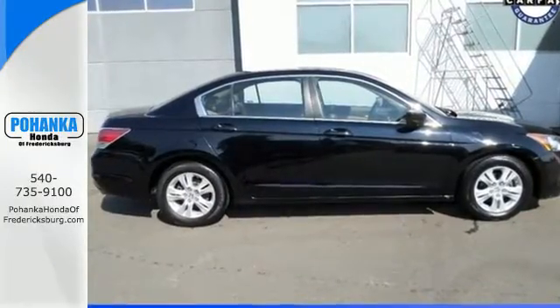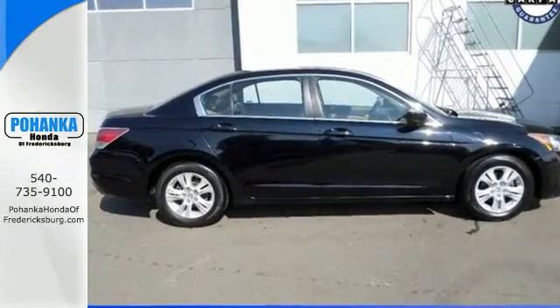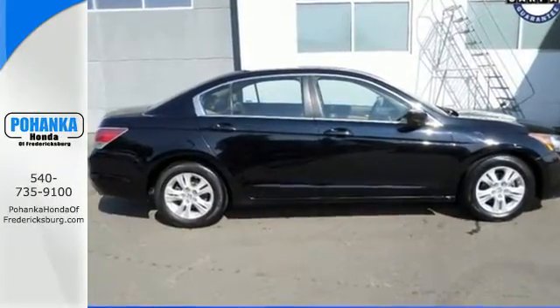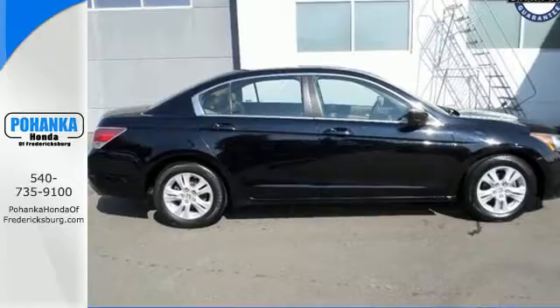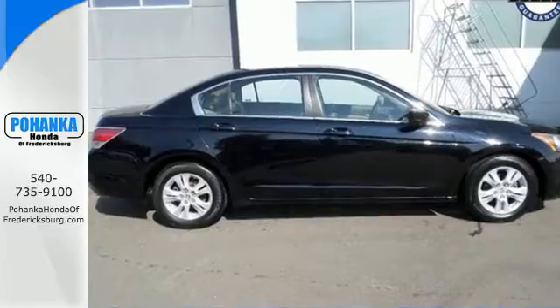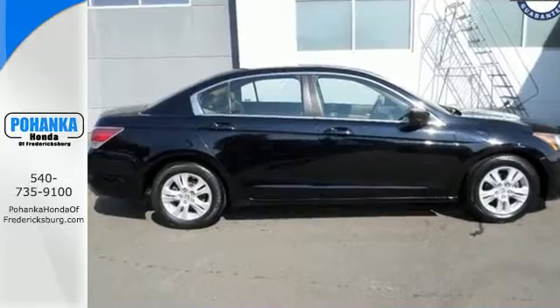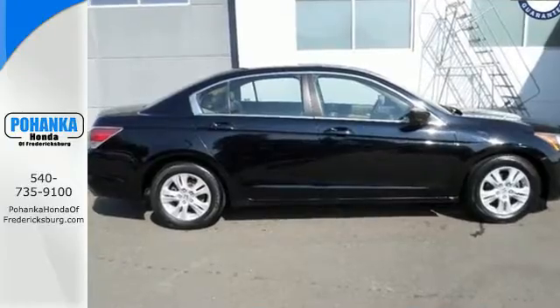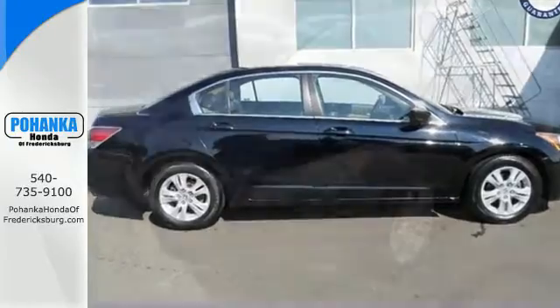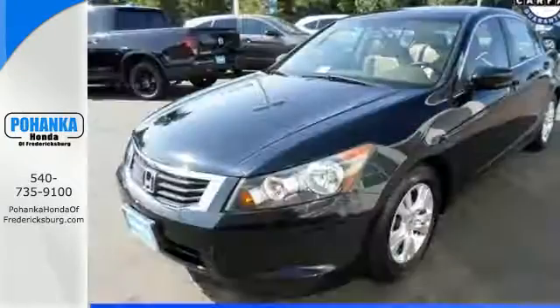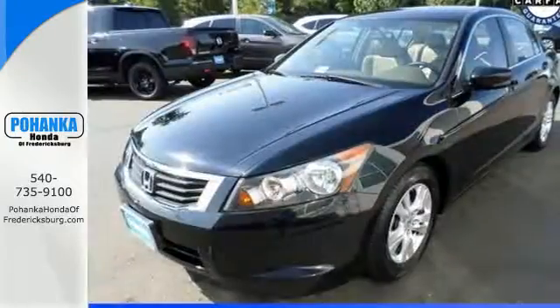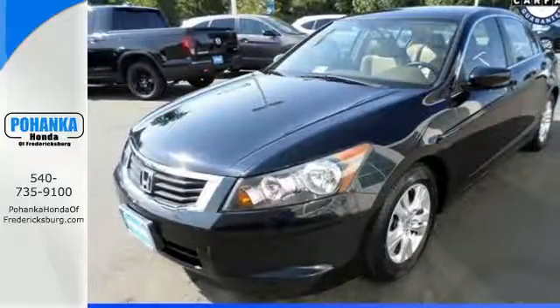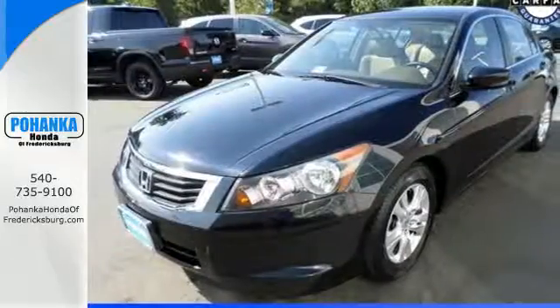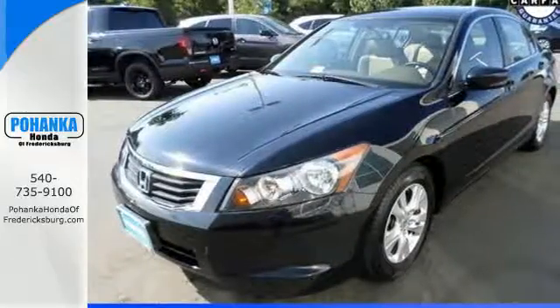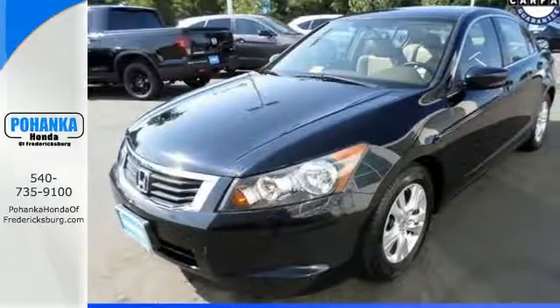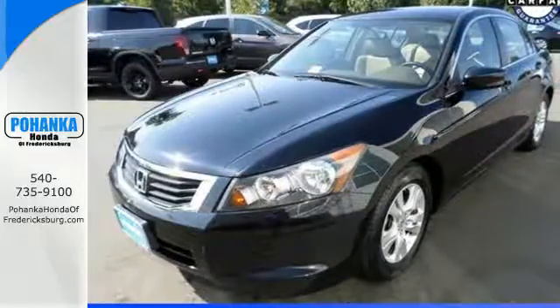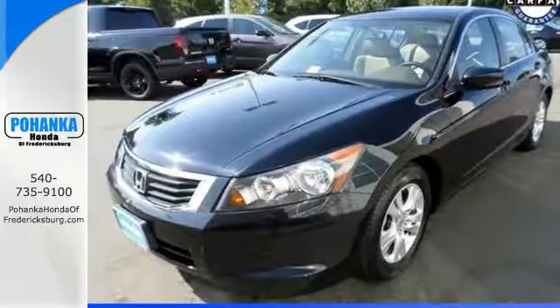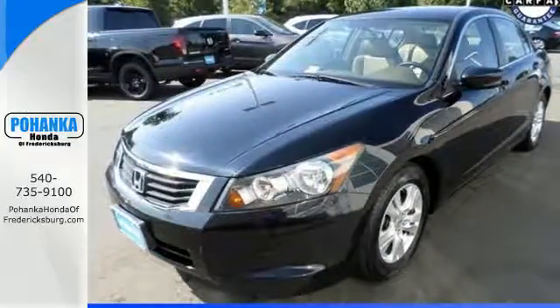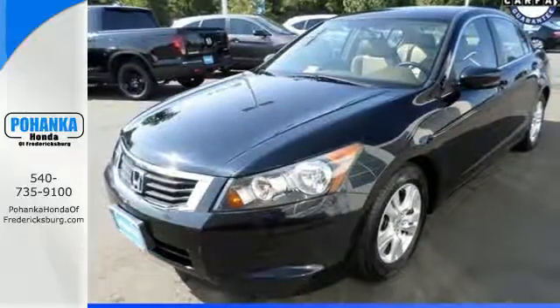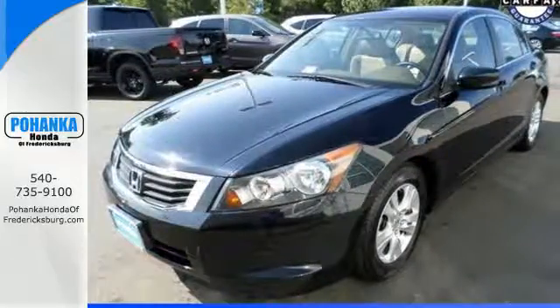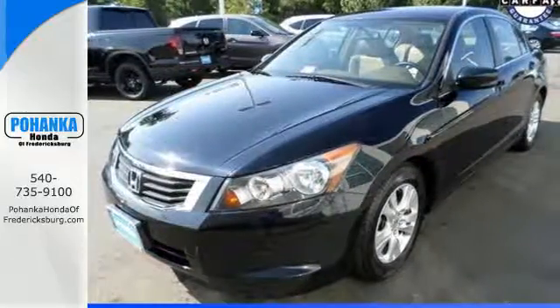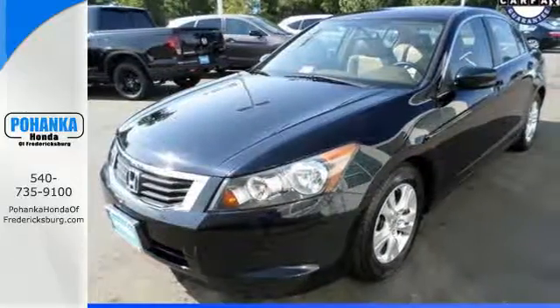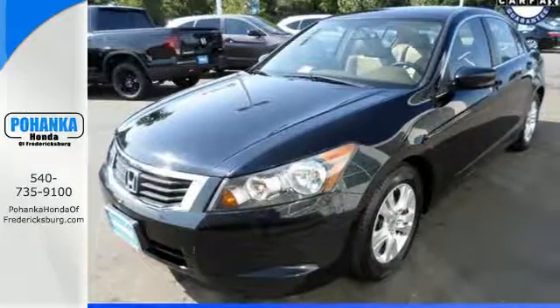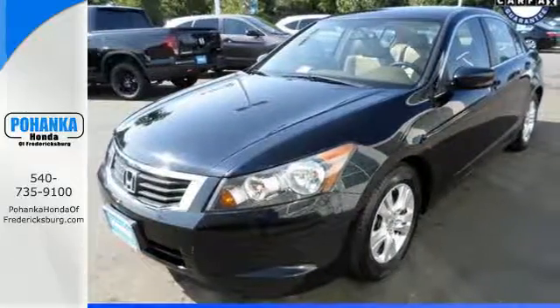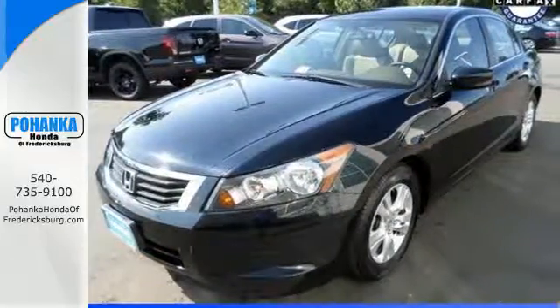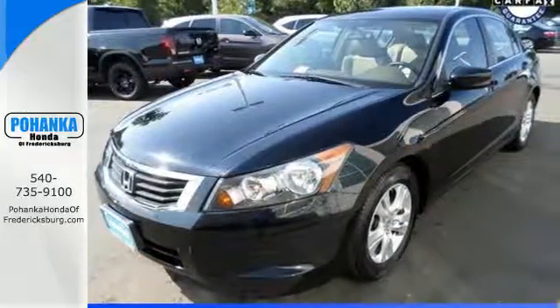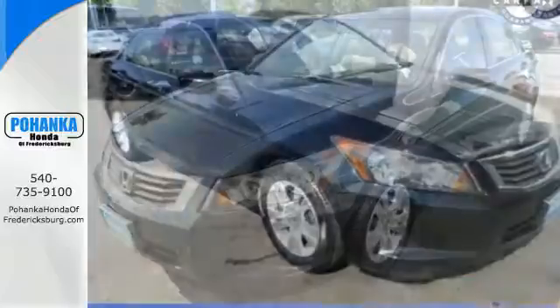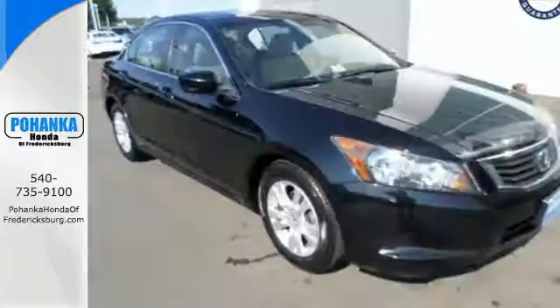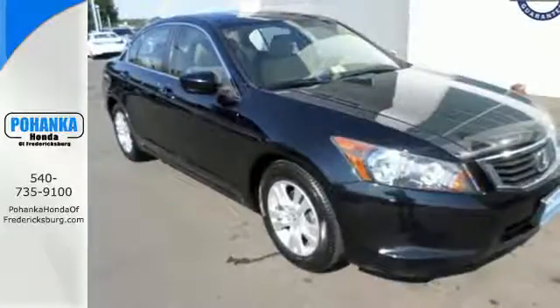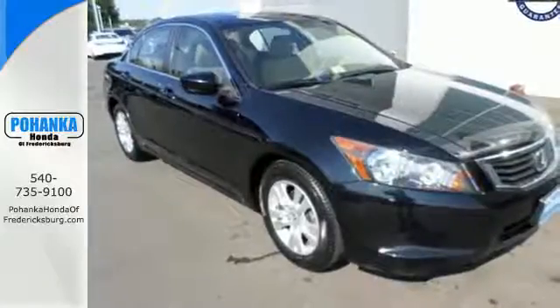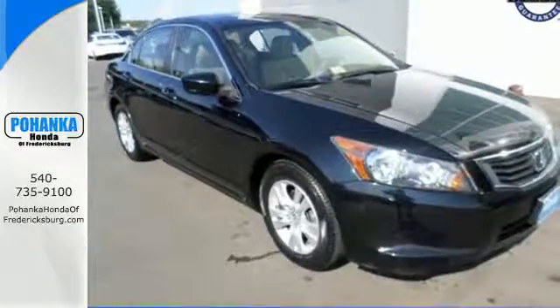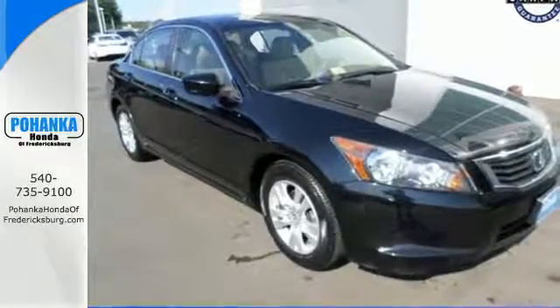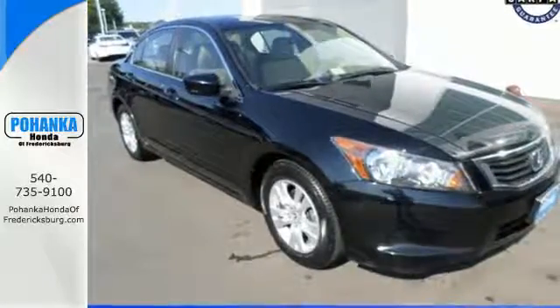This 08 Accord is bigger, roomier, and the engine is not only more powerful, but it surpasses its predecessors in fuel economy.